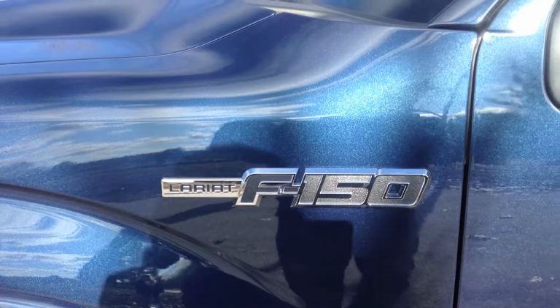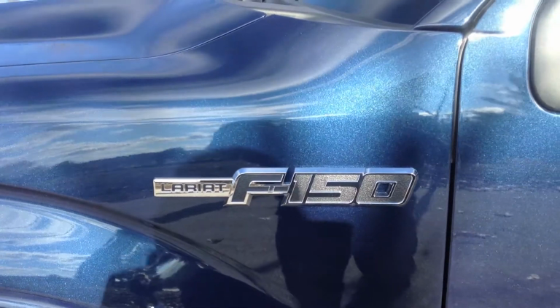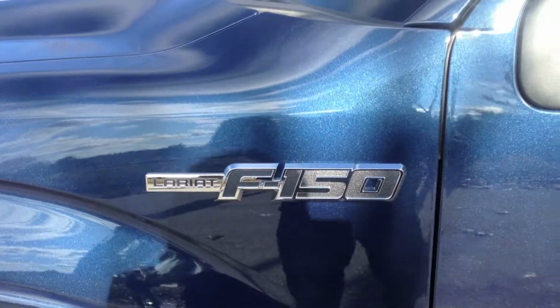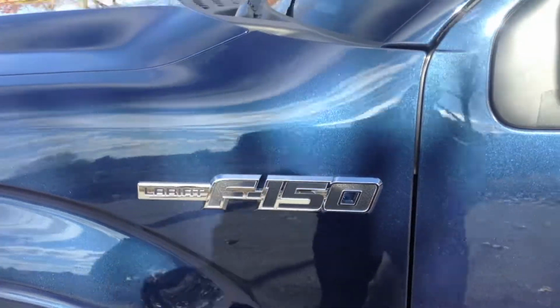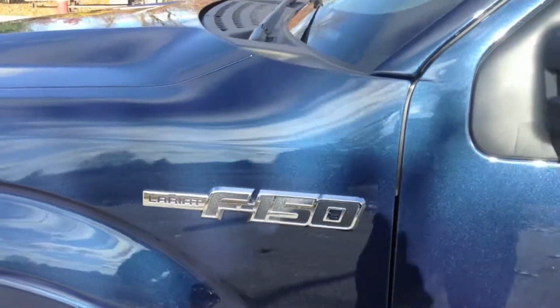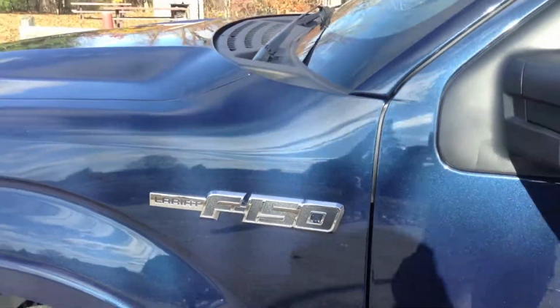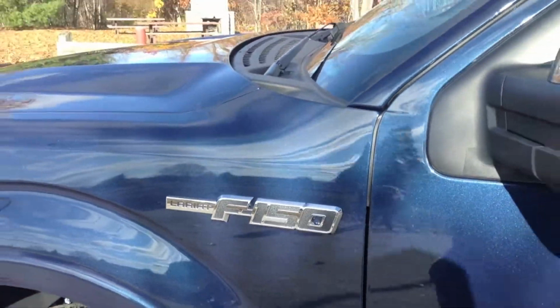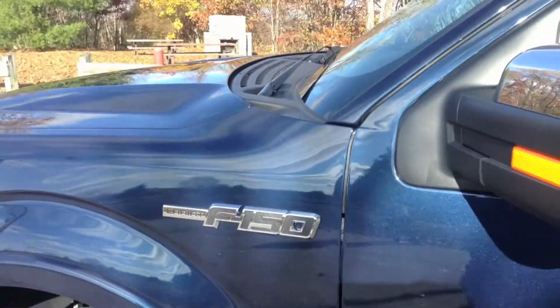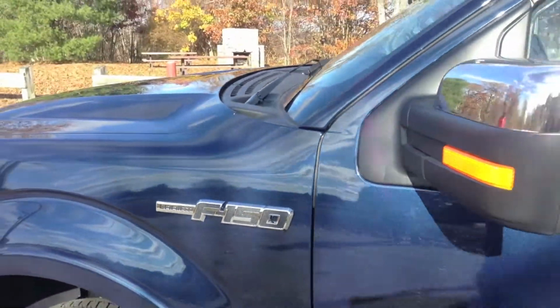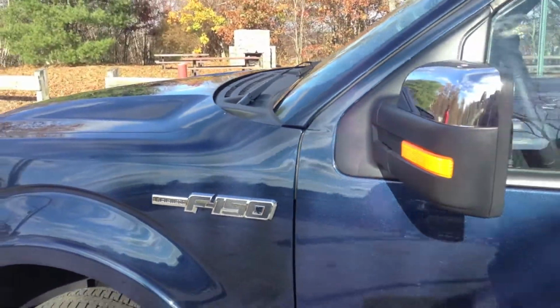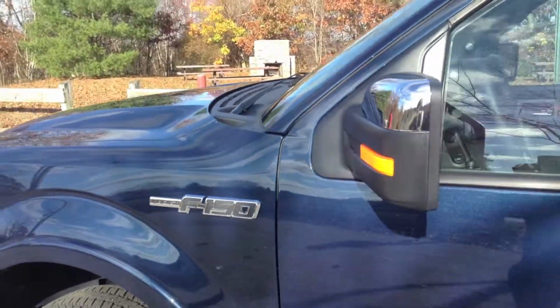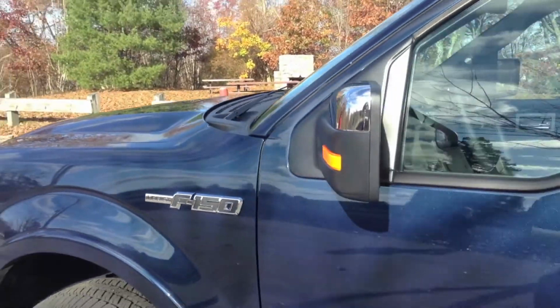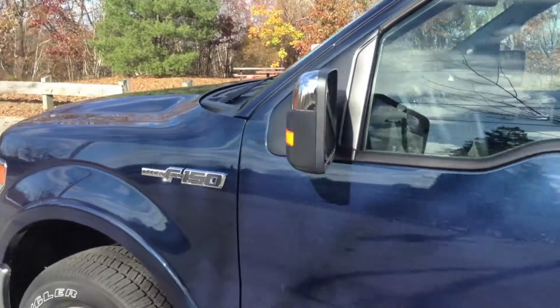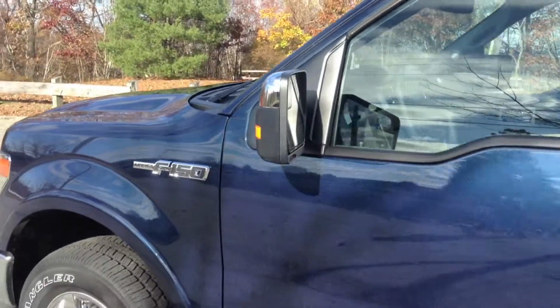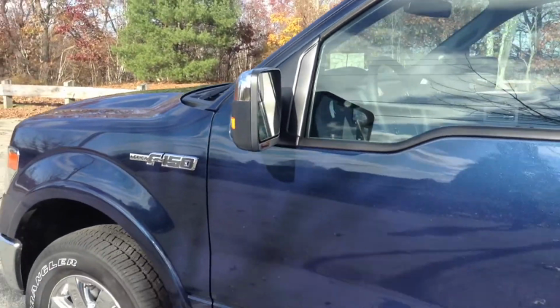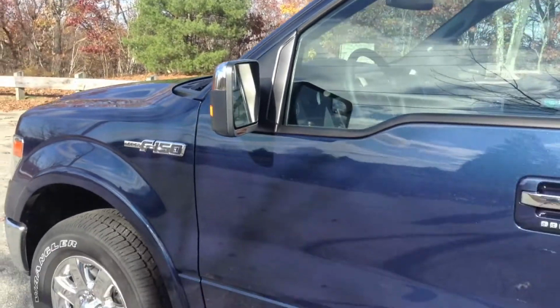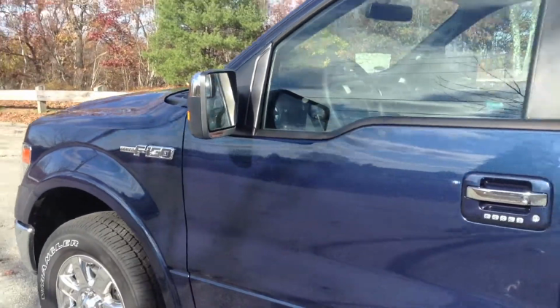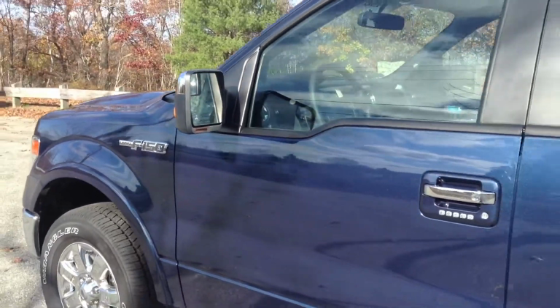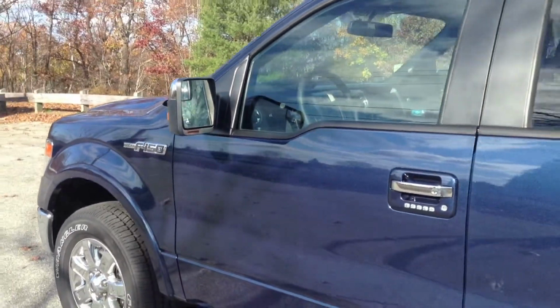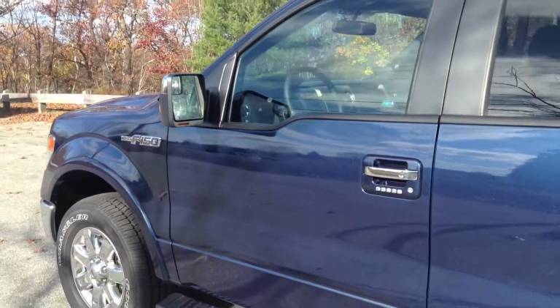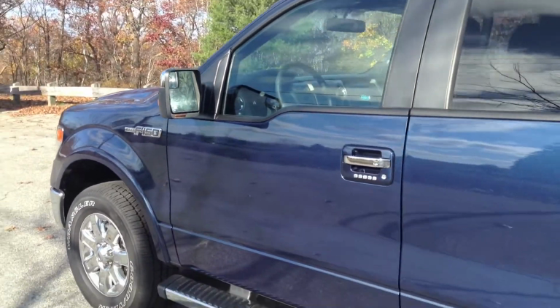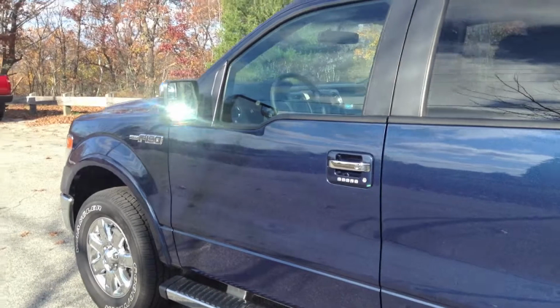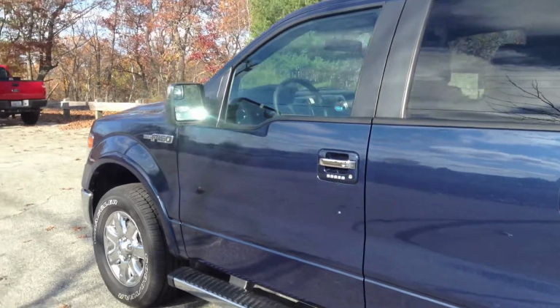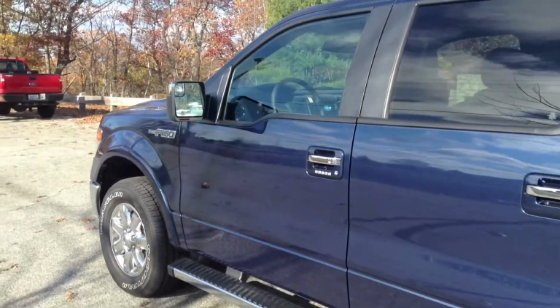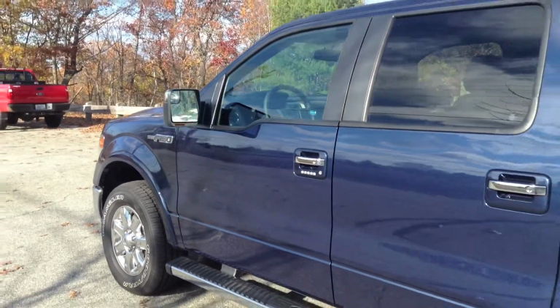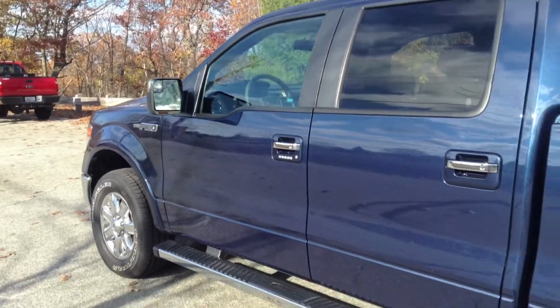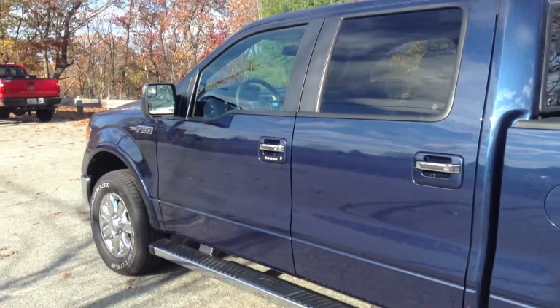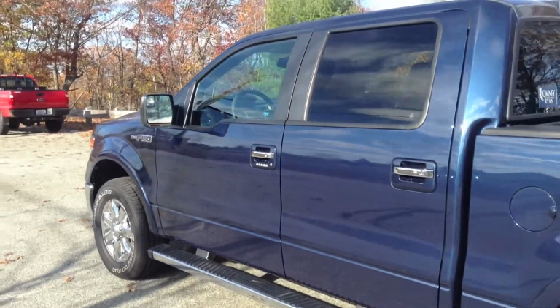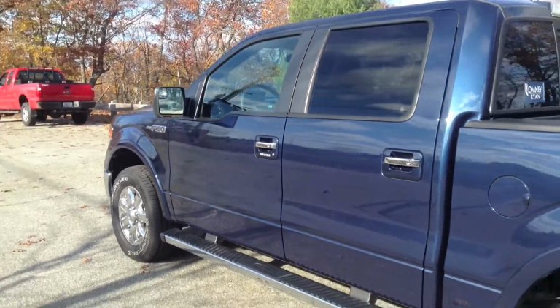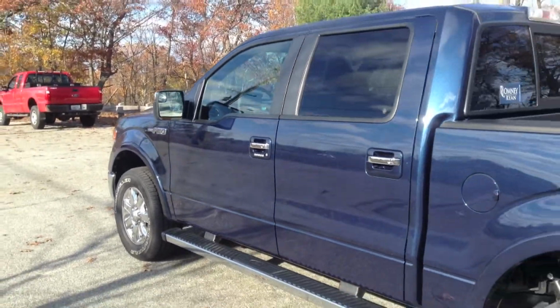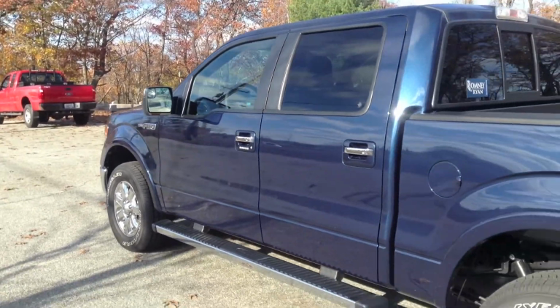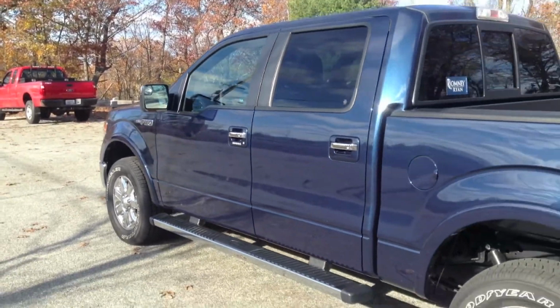I ordered this vehicle from Imperial Ford in Mendon, Massachusetts. That's the same dealer where I purchased my 2012 Ford Mustang GT.